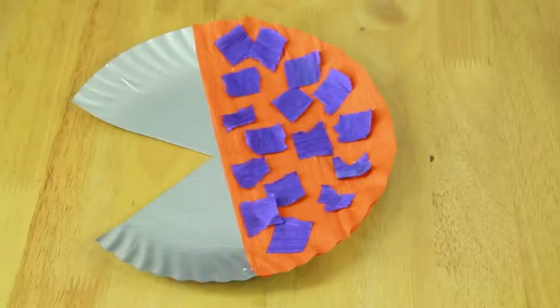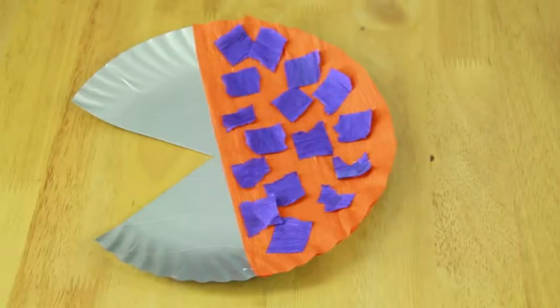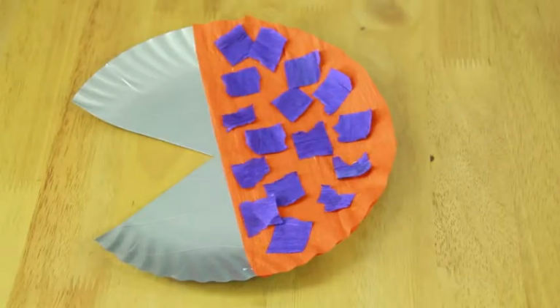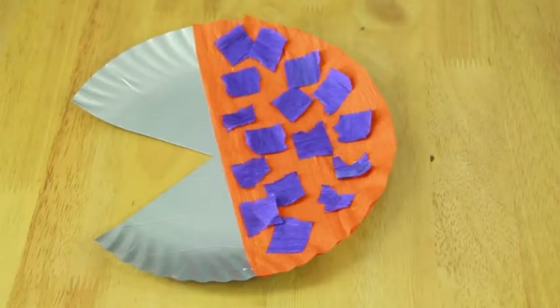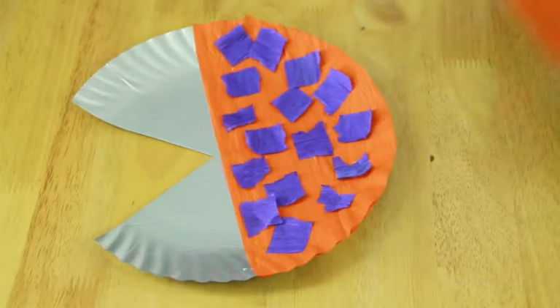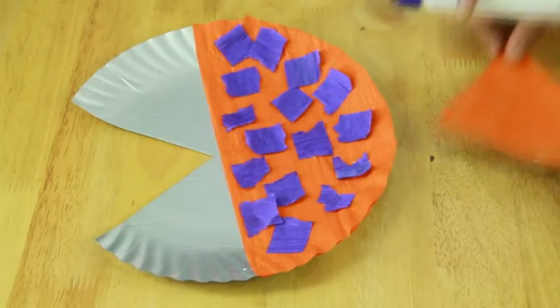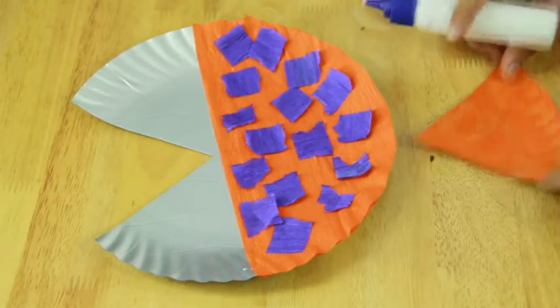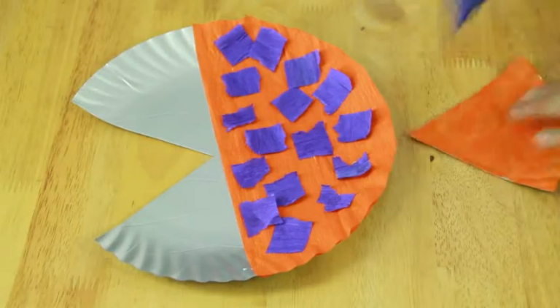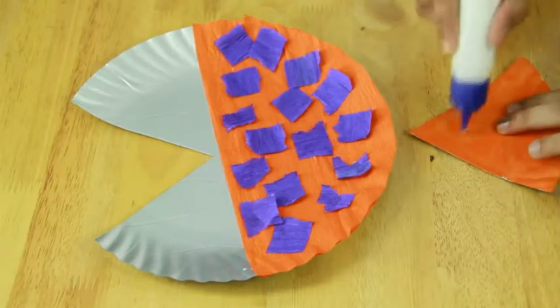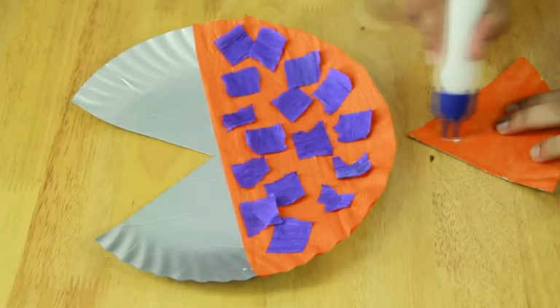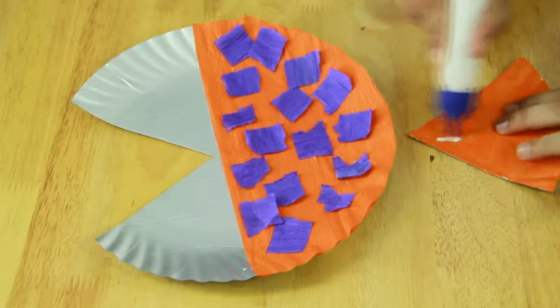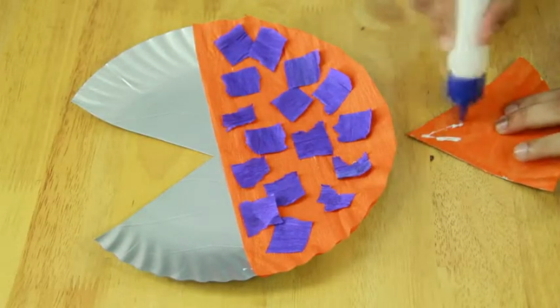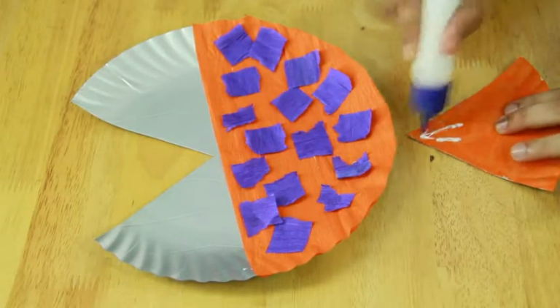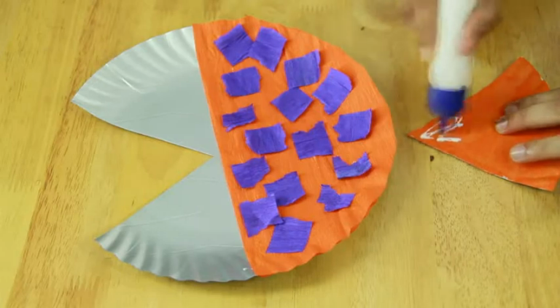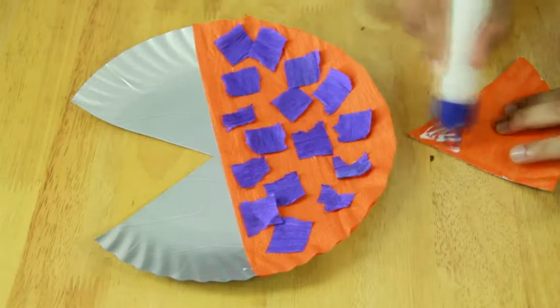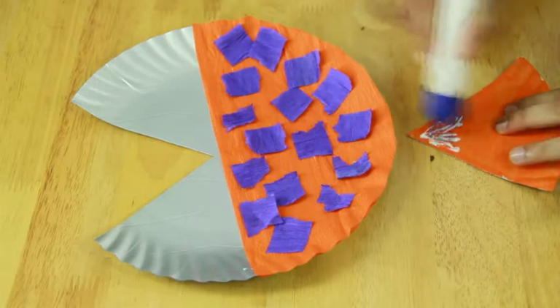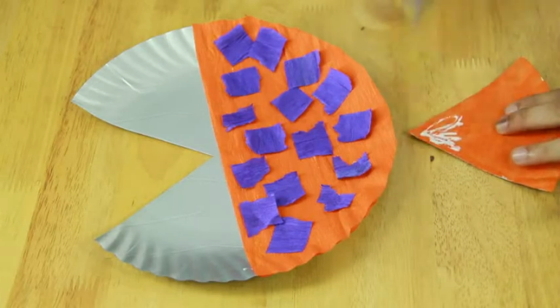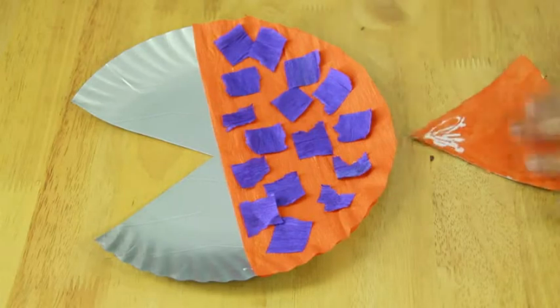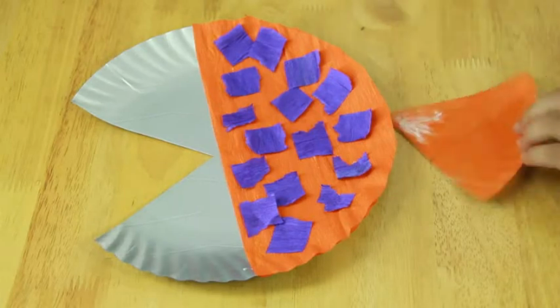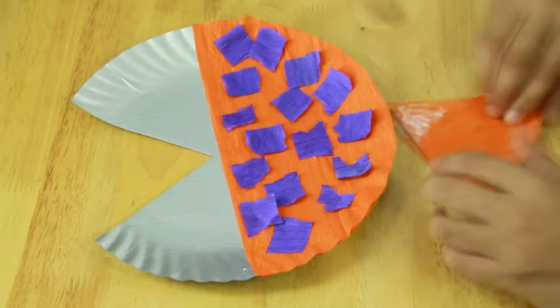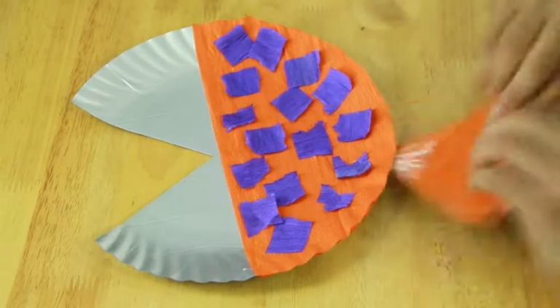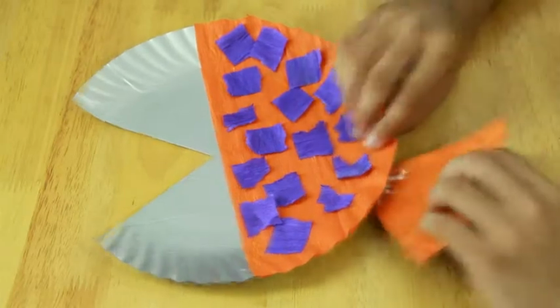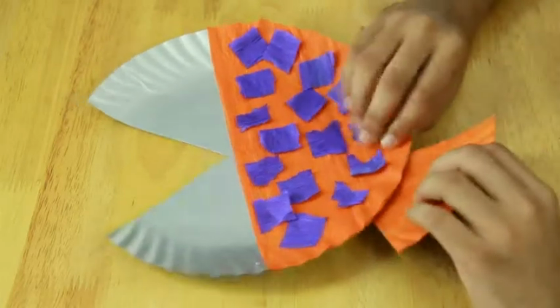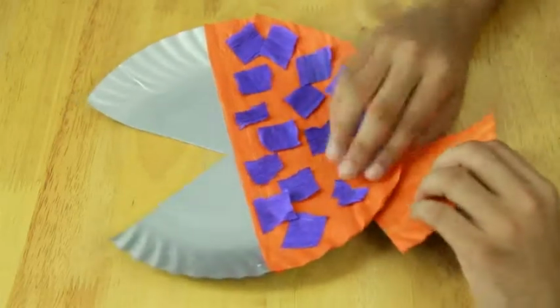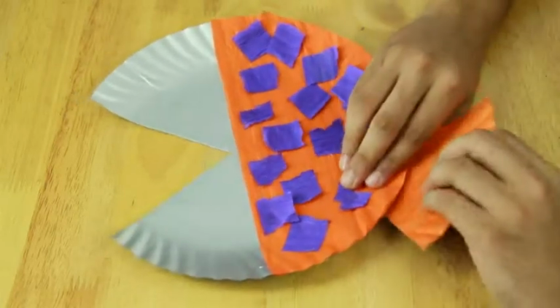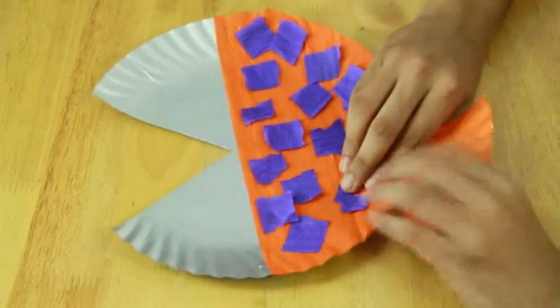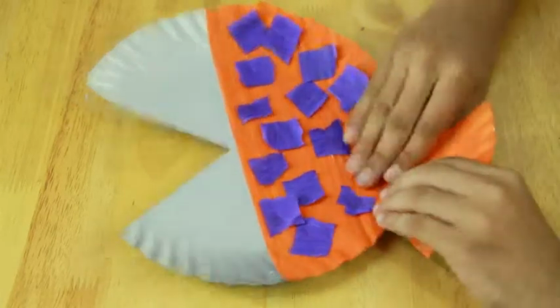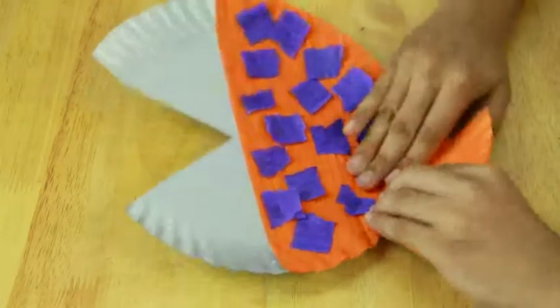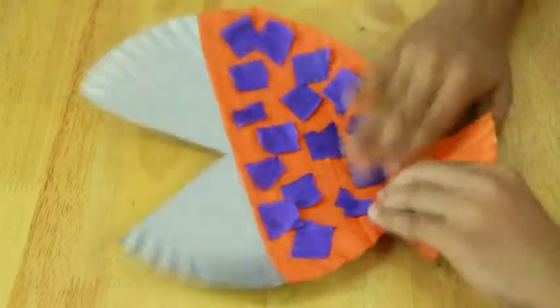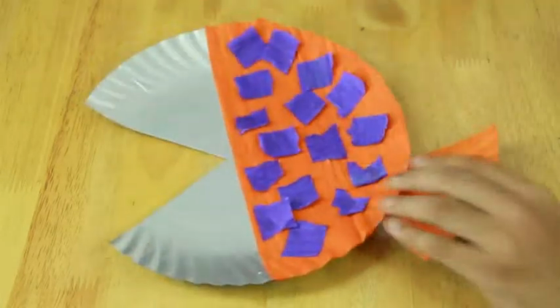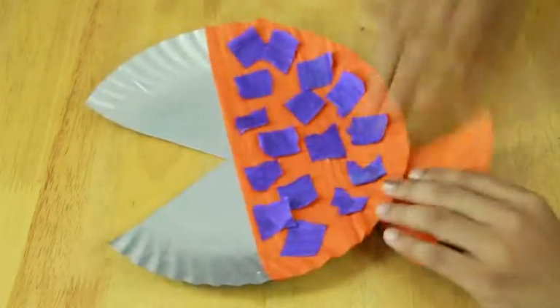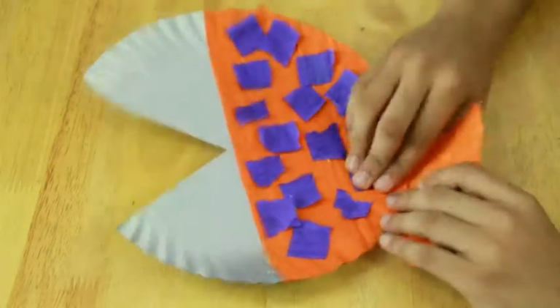Pin the three triangles on the other end of the paper plate. This makes the body of the fish.